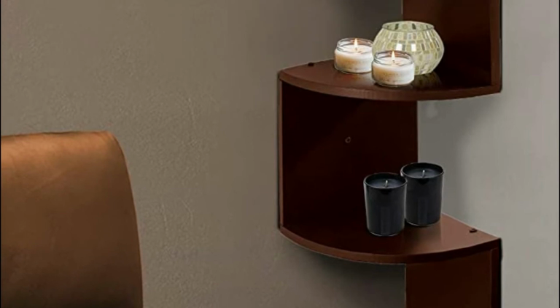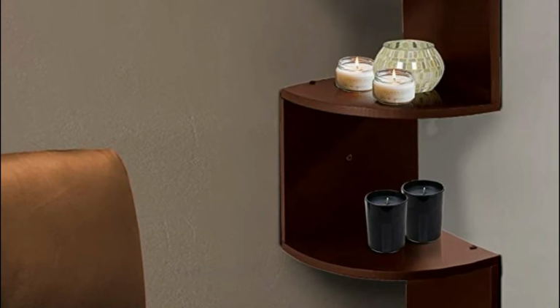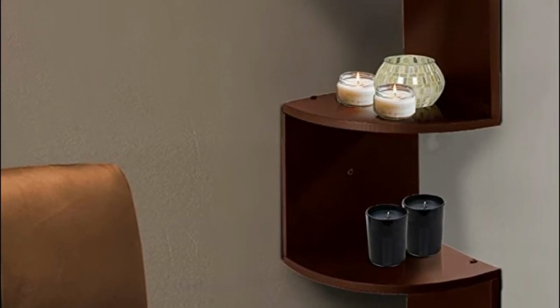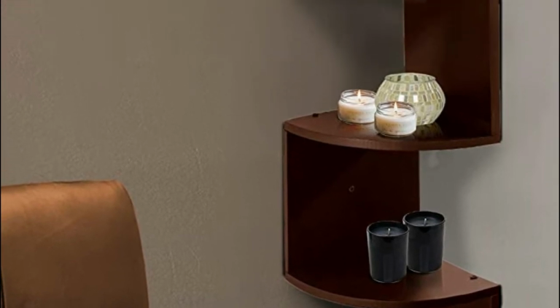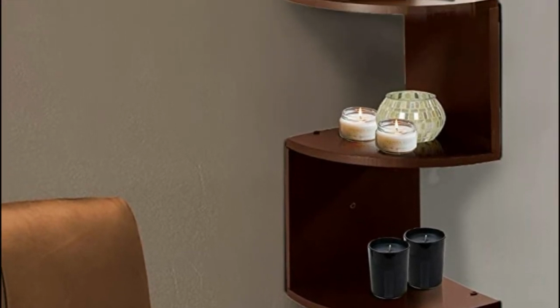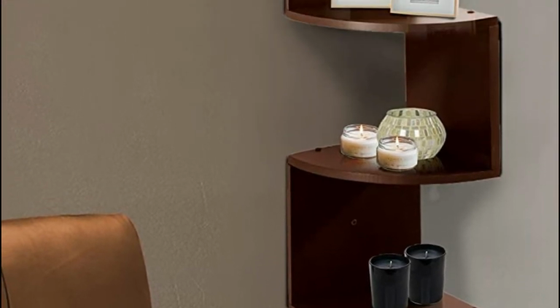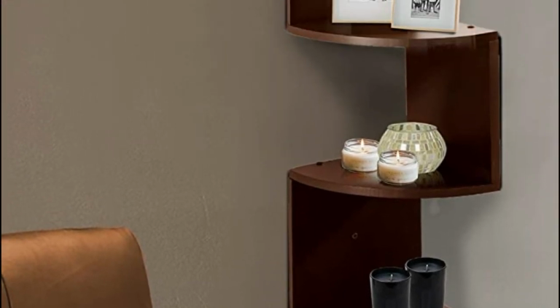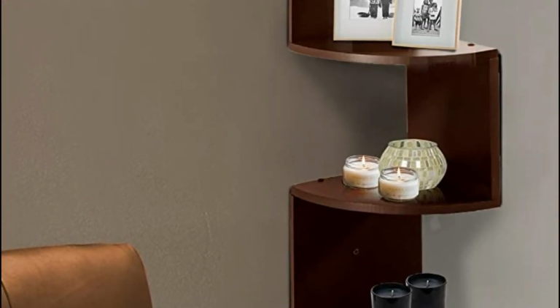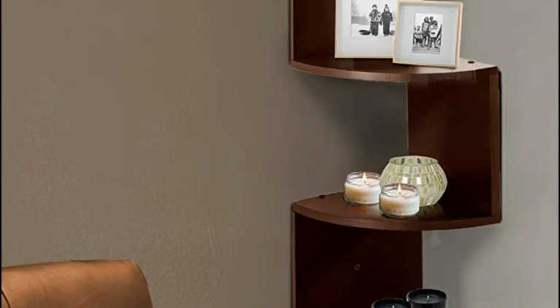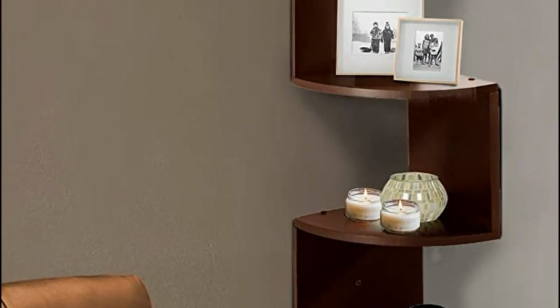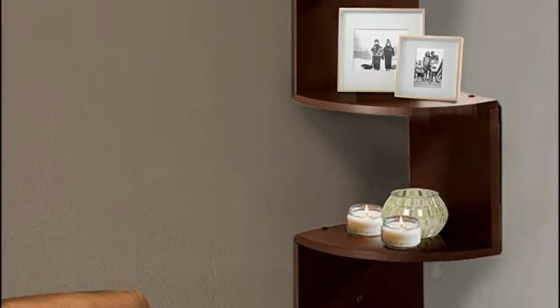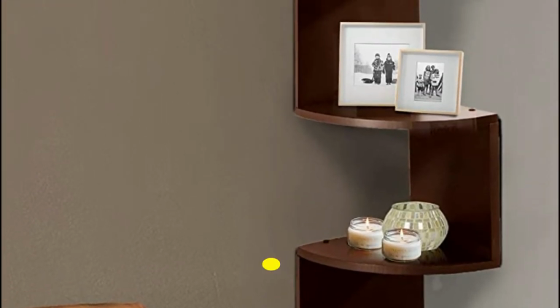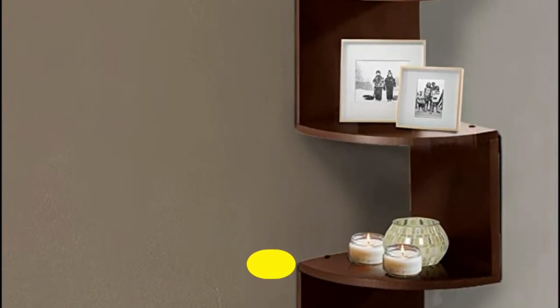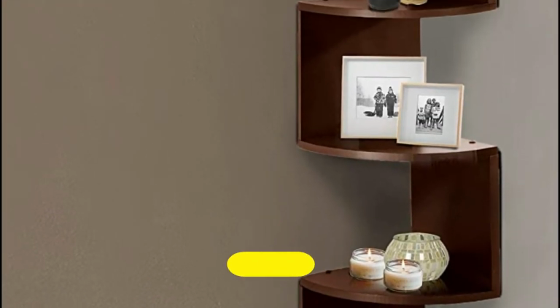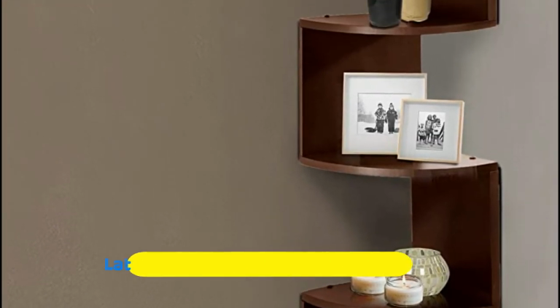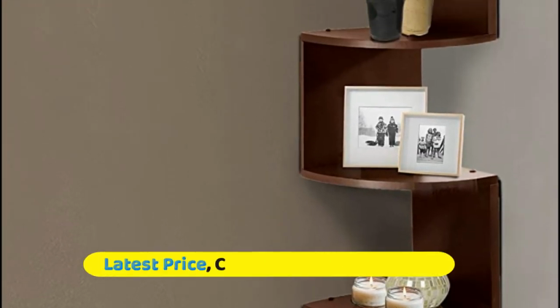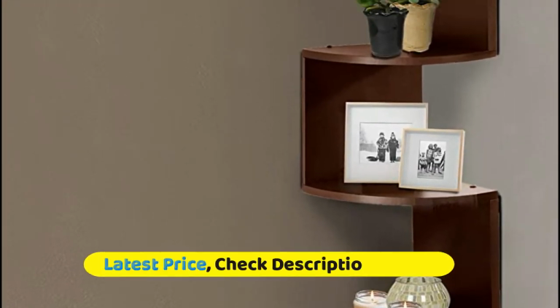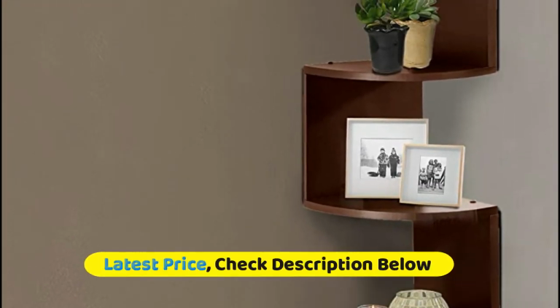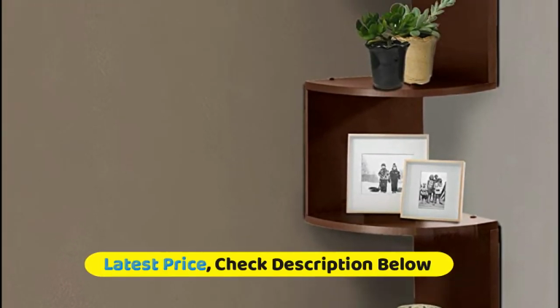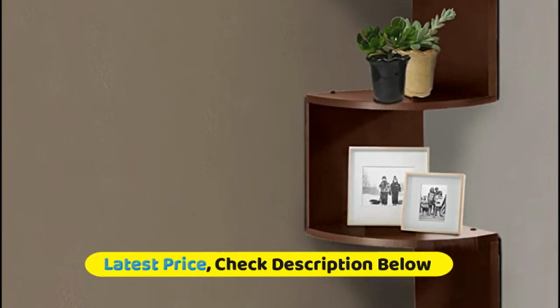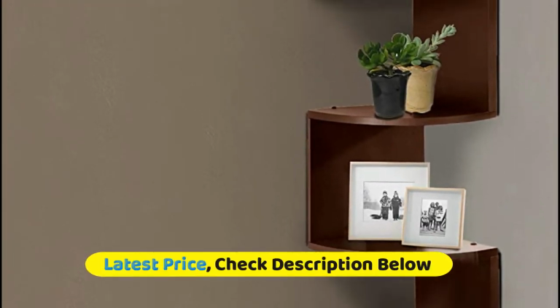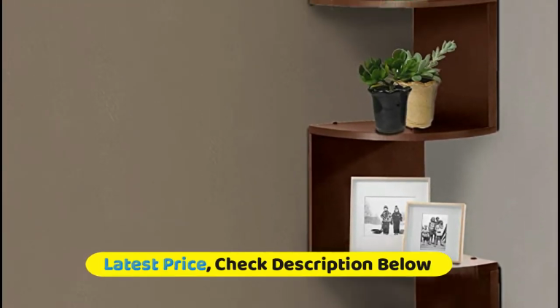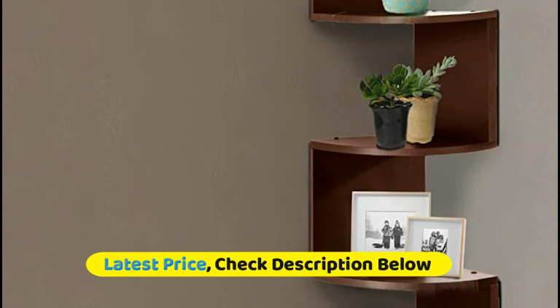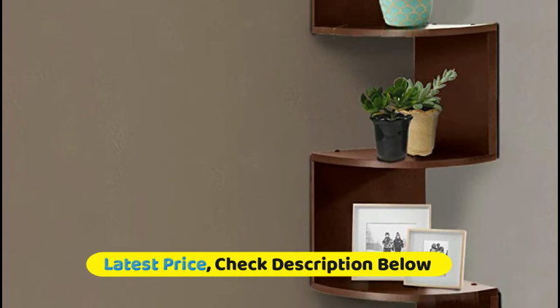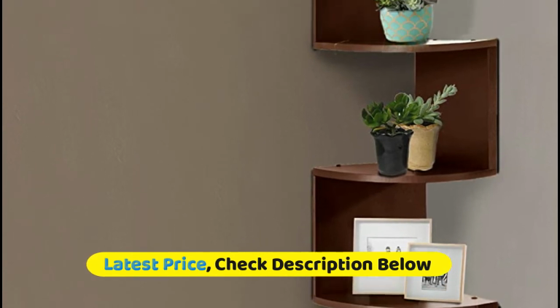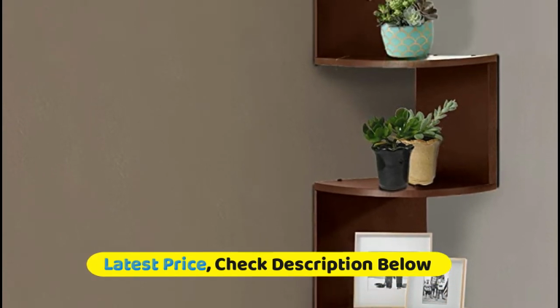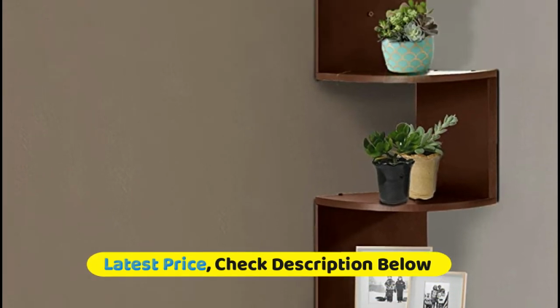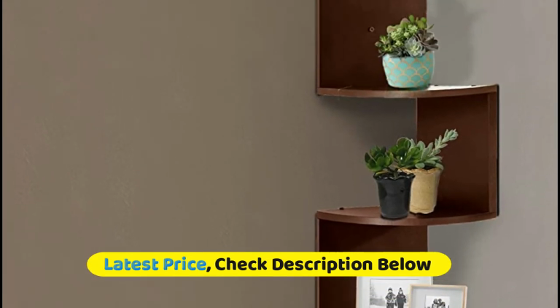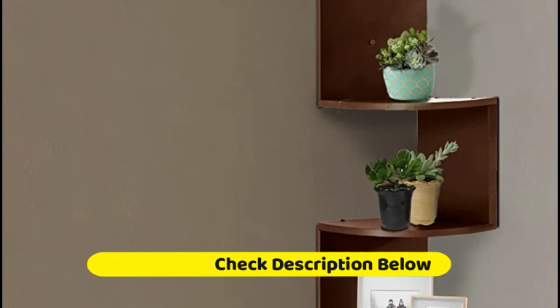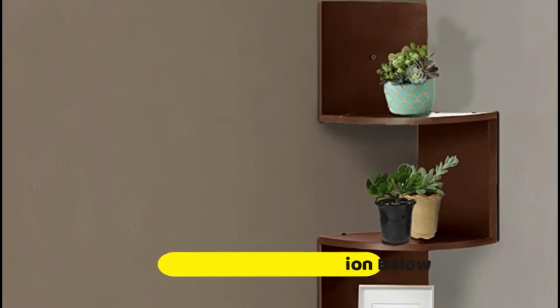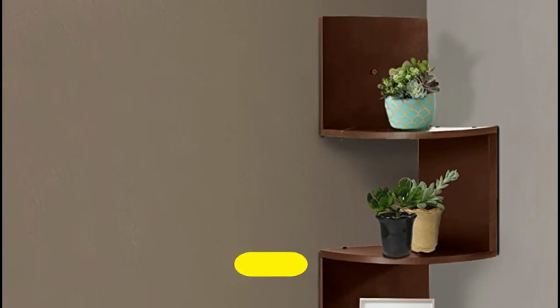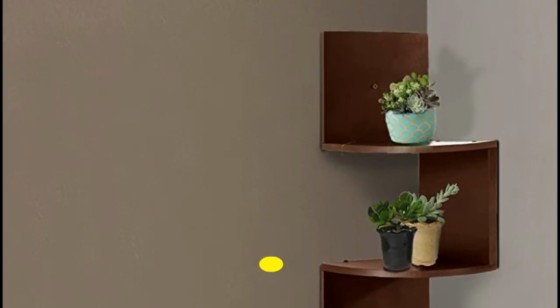This beautifully crafted wooden shelf saves a lot of space and is extremely functional. Mount it in the bathroom to display your scented candles and decors.